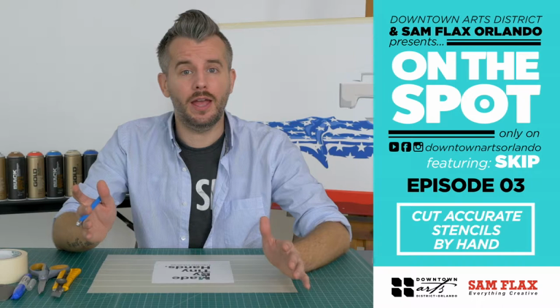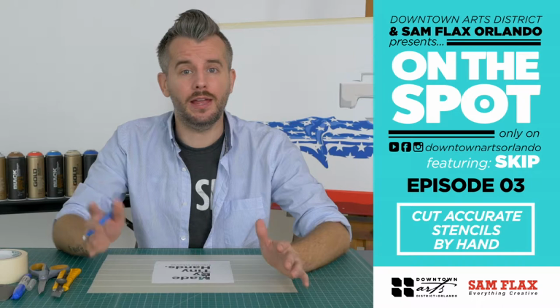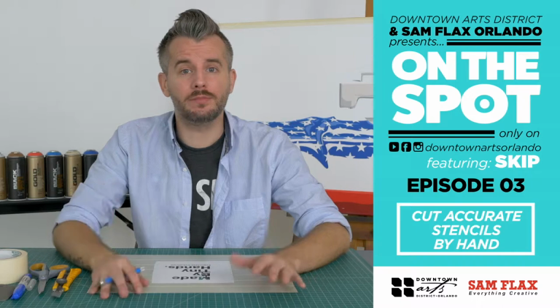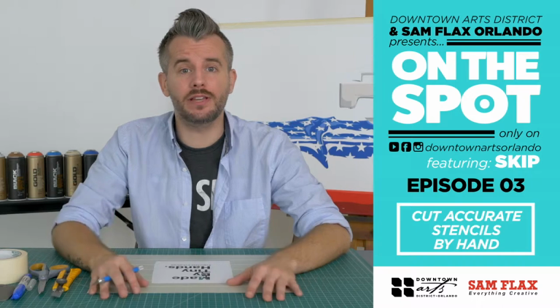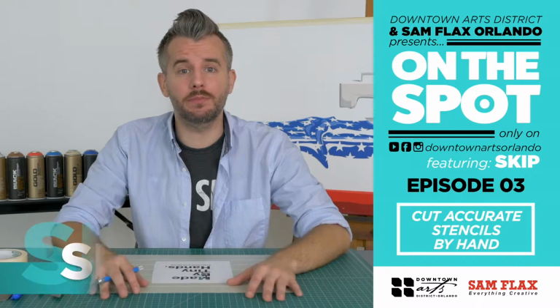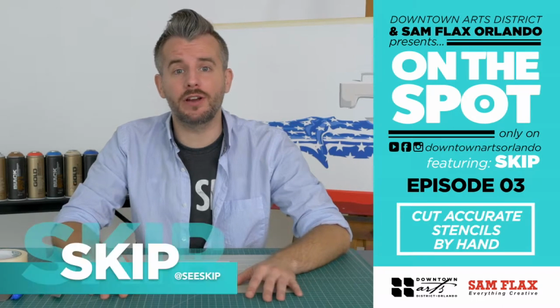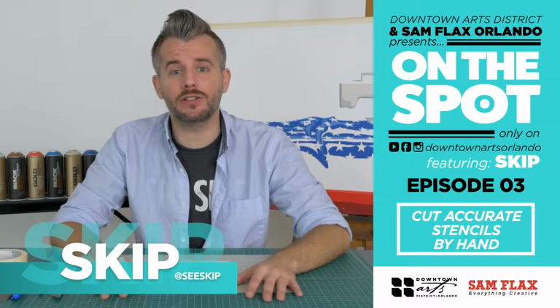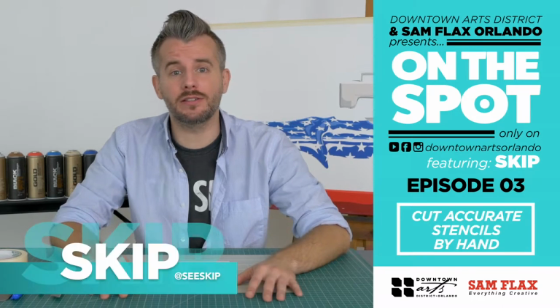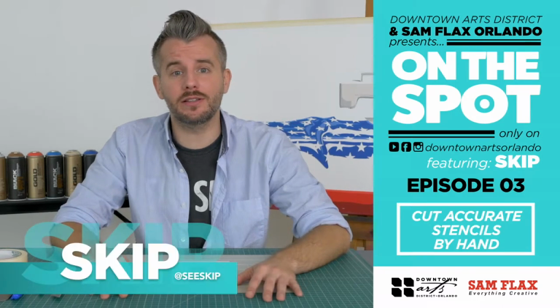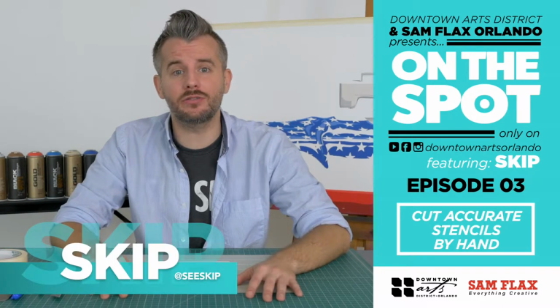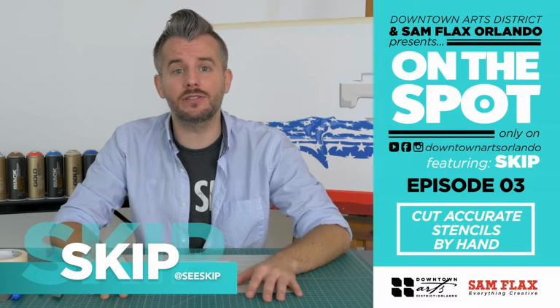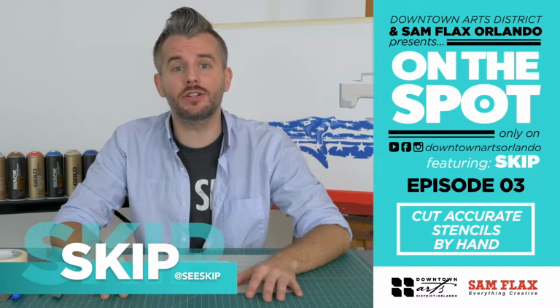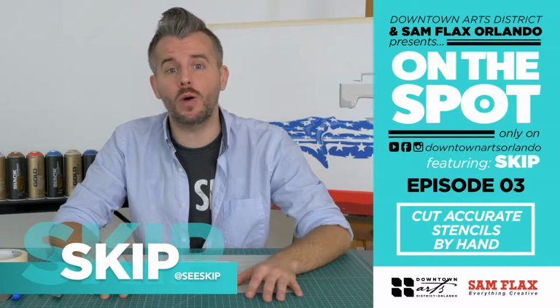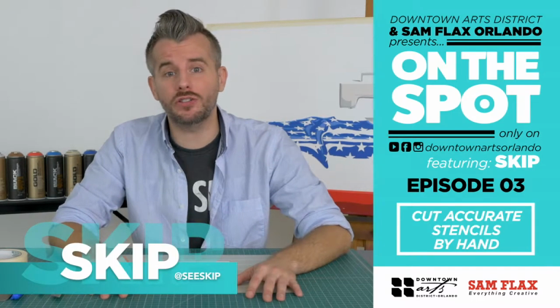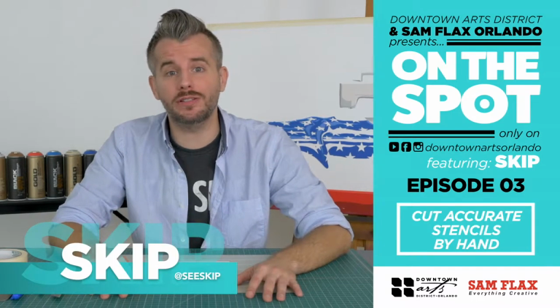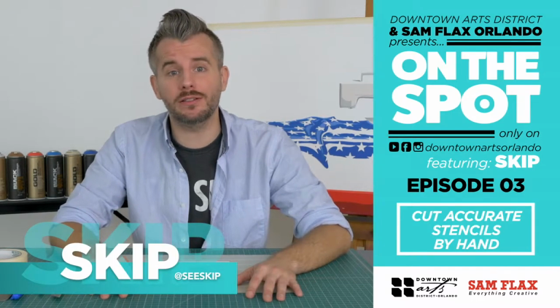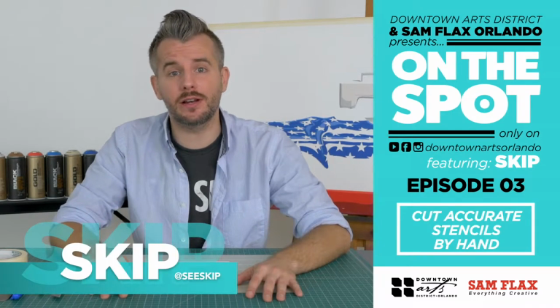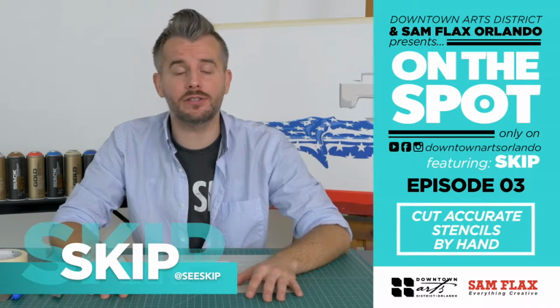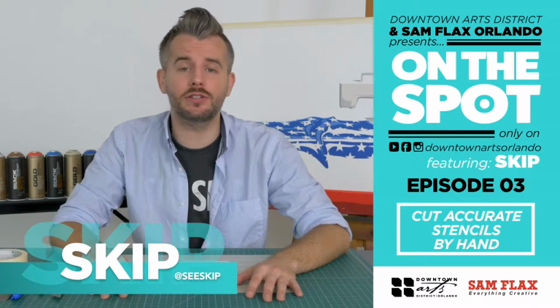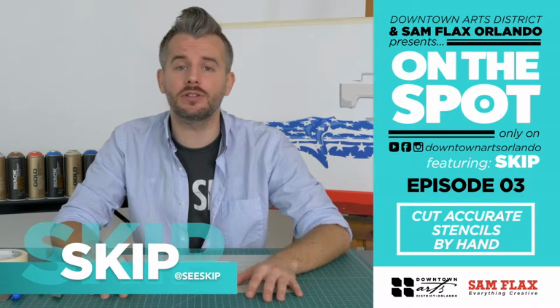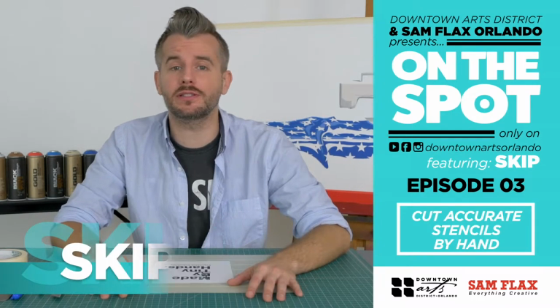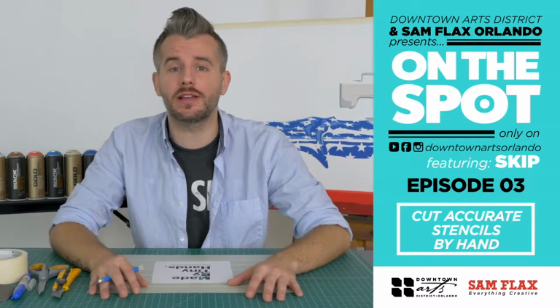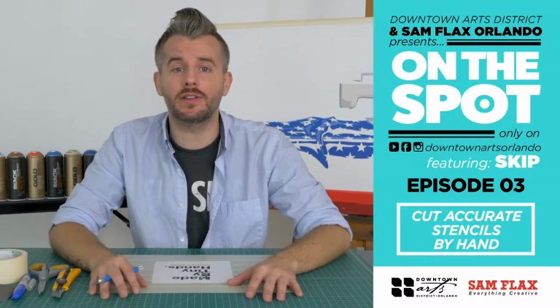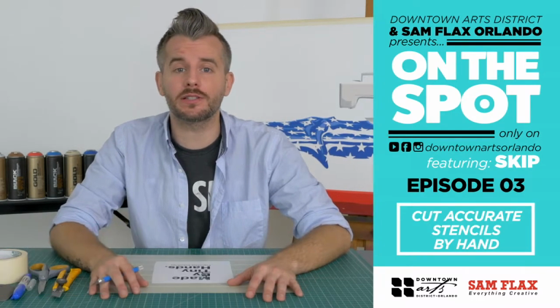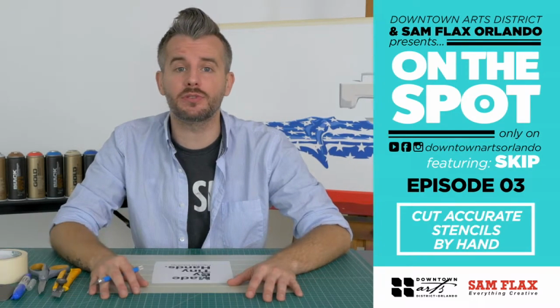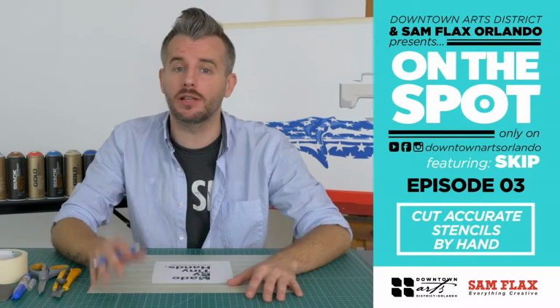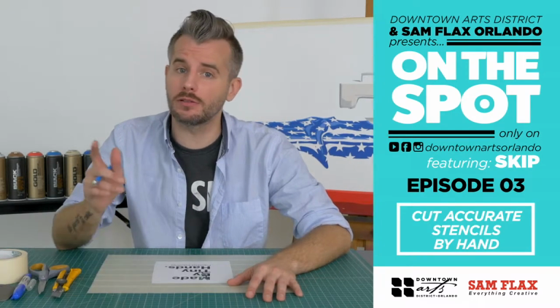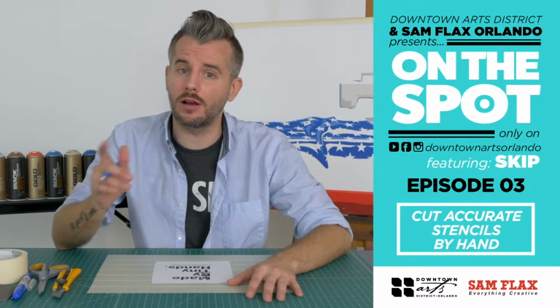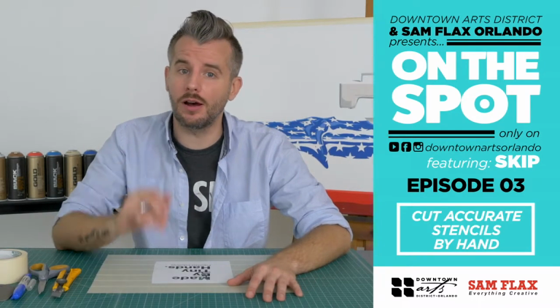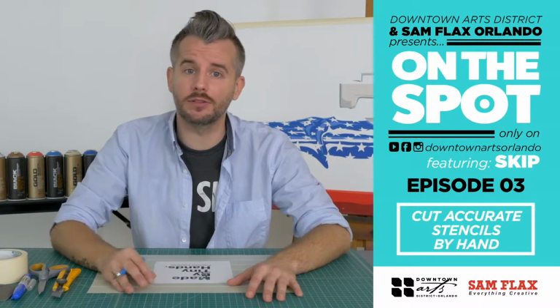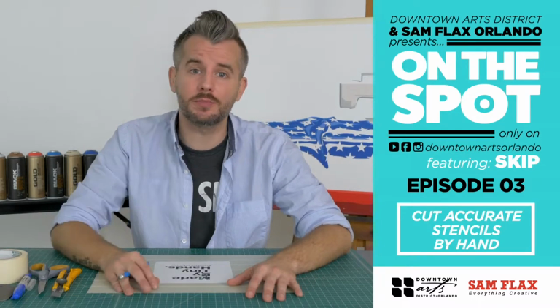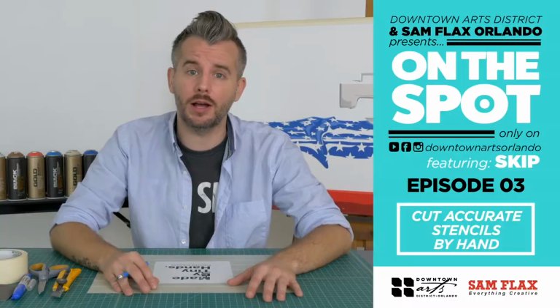Hey, I'm Skip of Franchise Industries, and you're watching Downtown Arts District and Sam Flax Presents On The Spot.